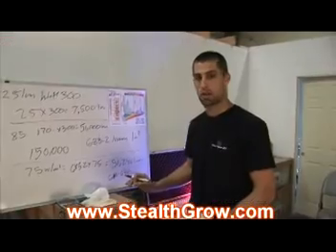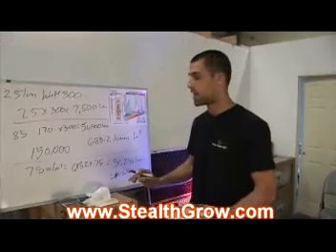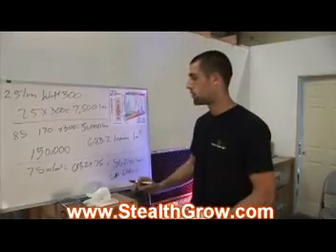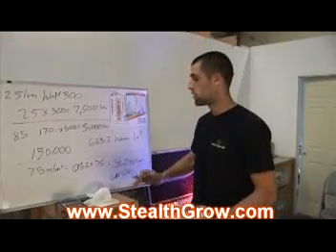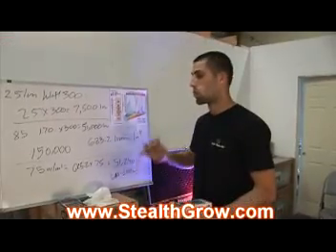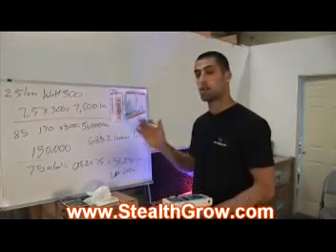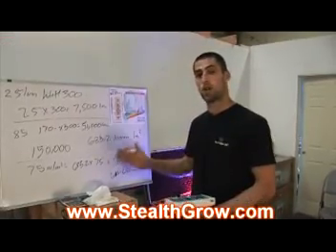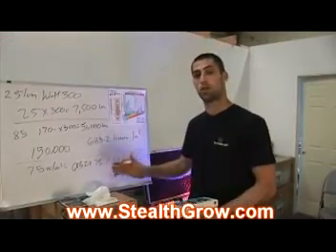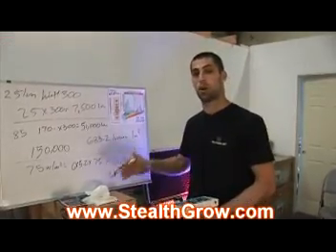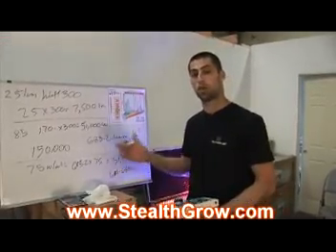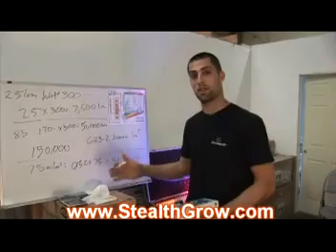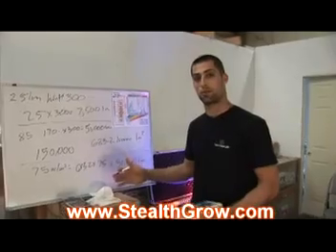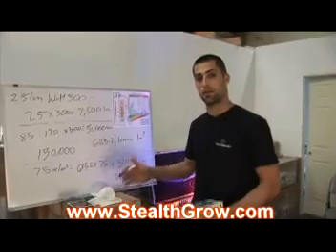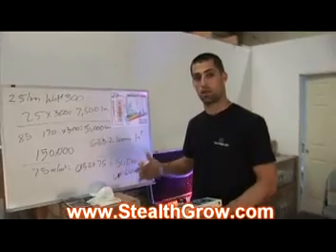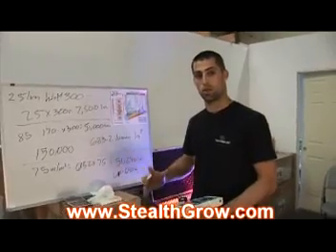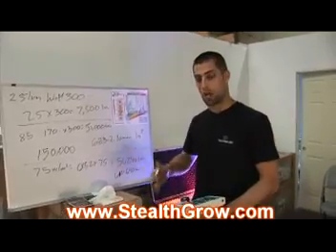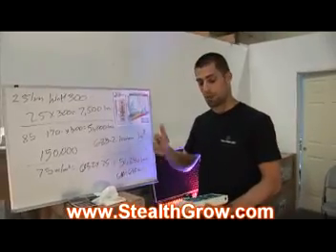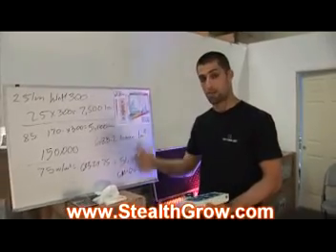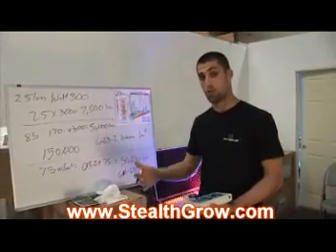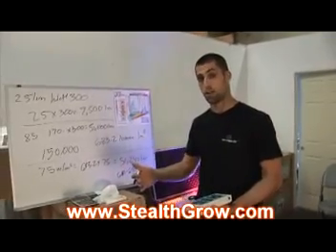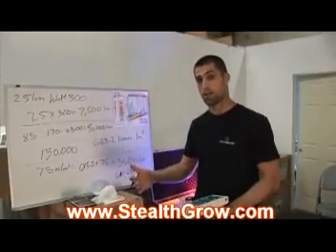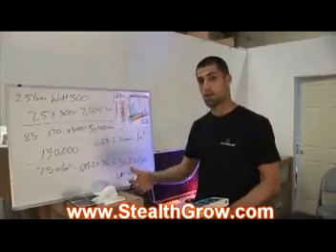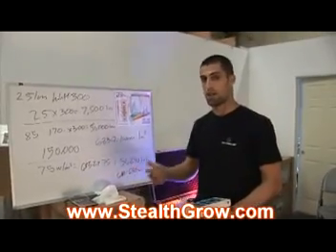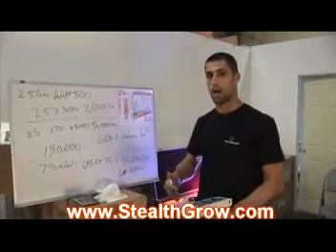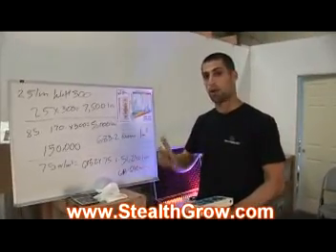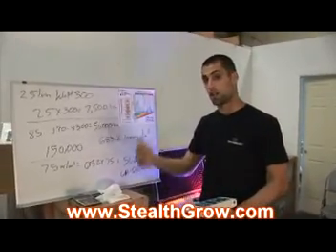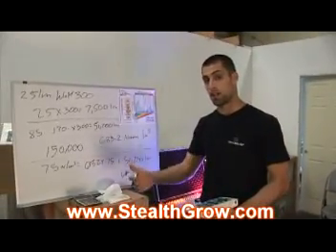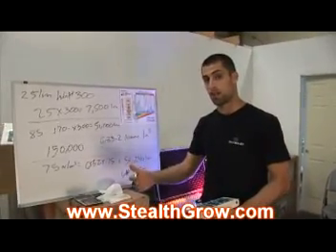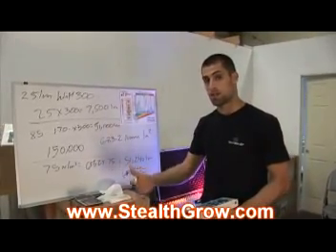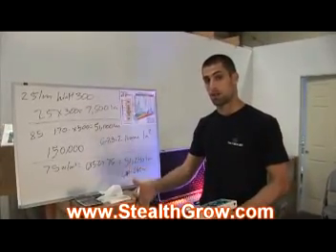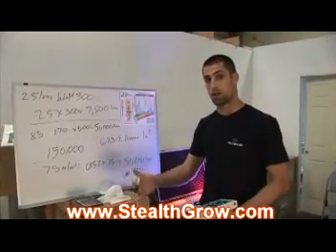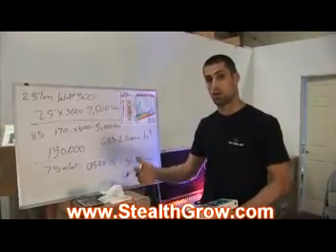Now we're going to go into our R&D room and show you how a 1000-watt HPS compares to a Stealth Grow light.